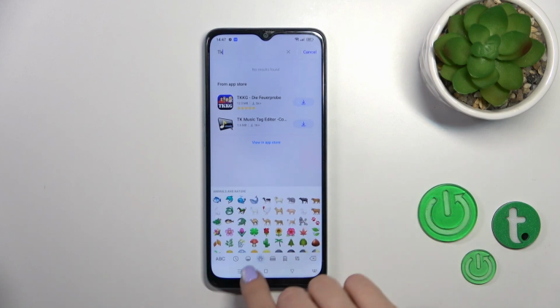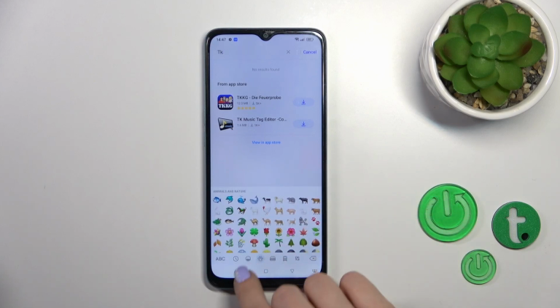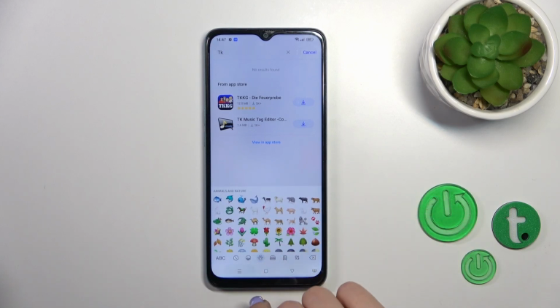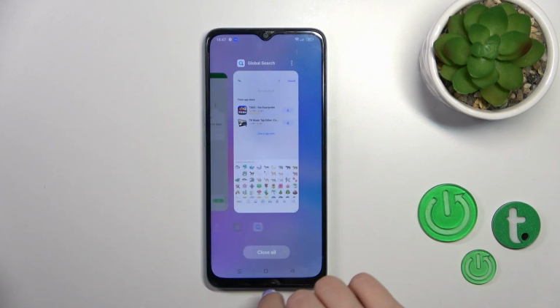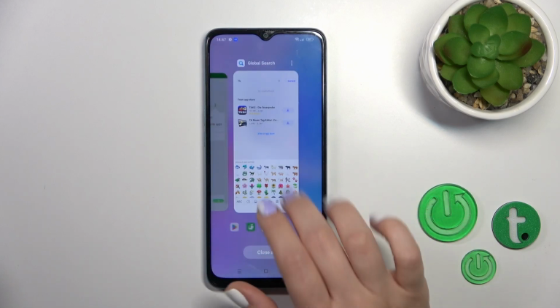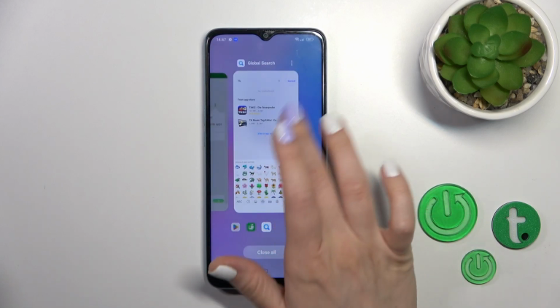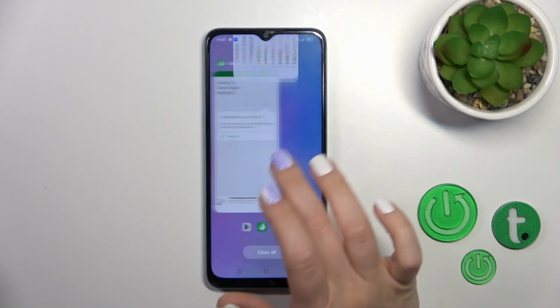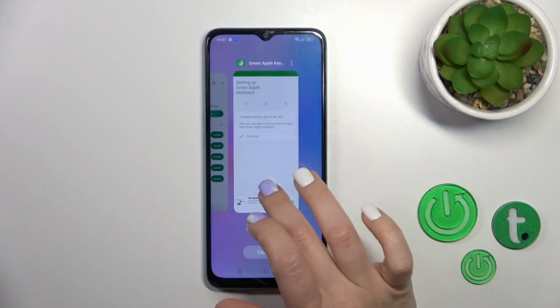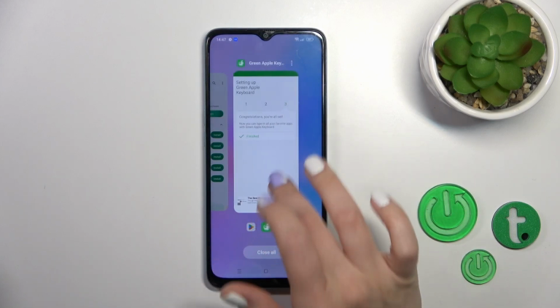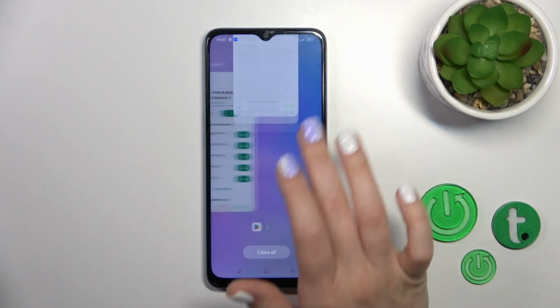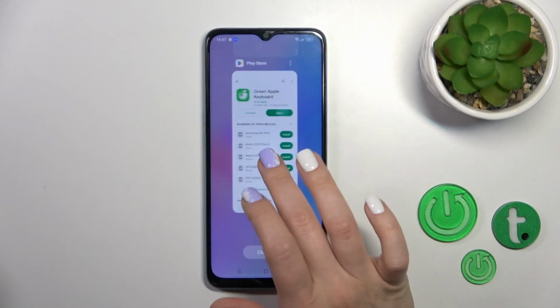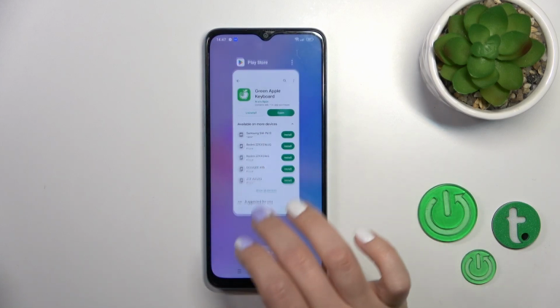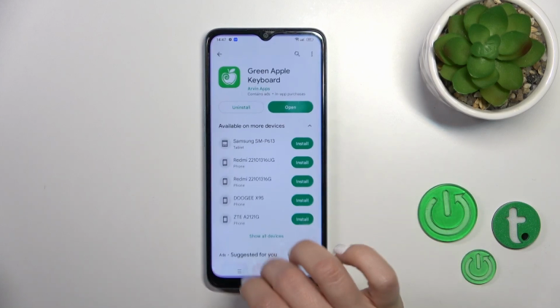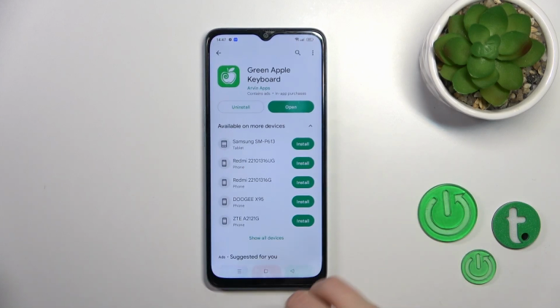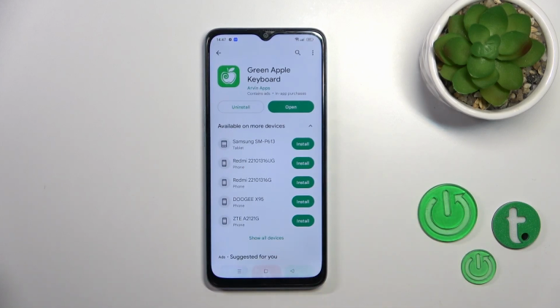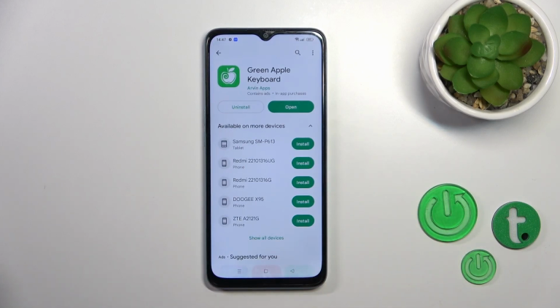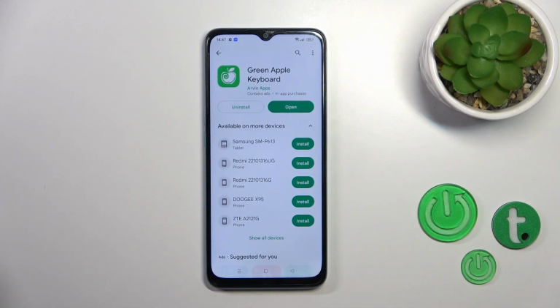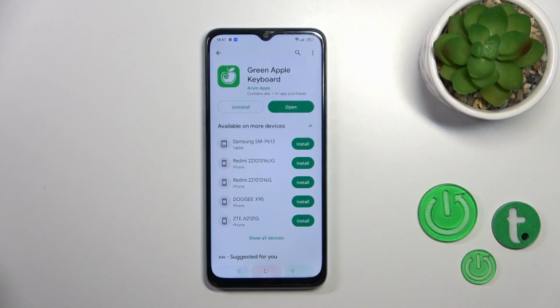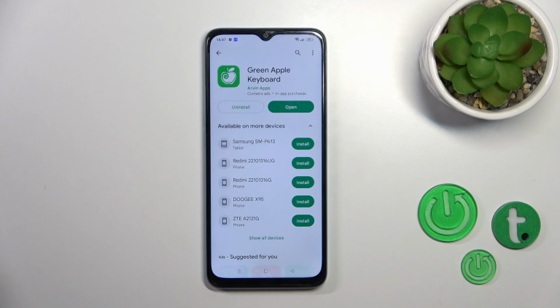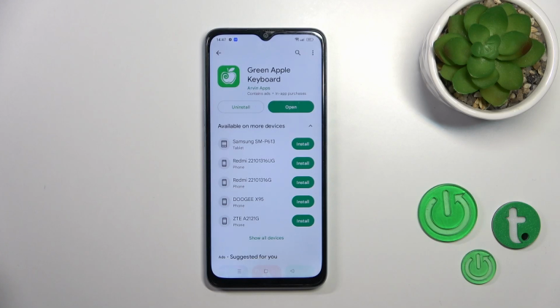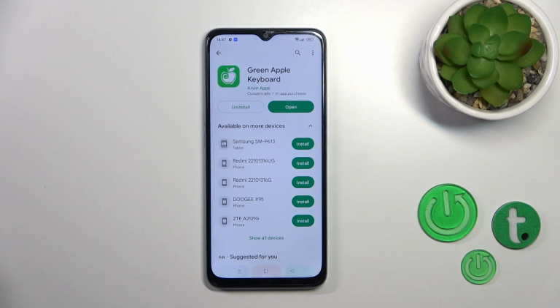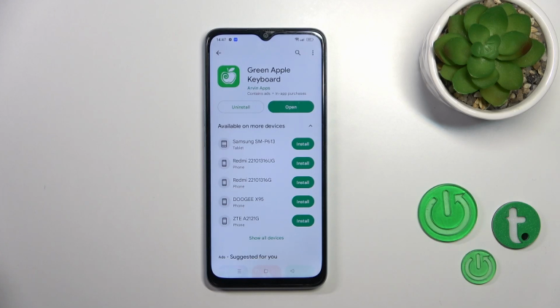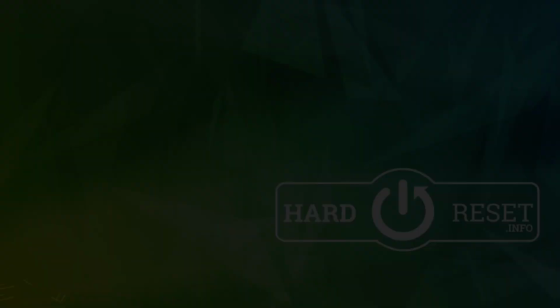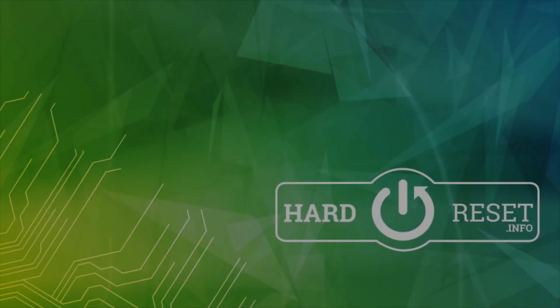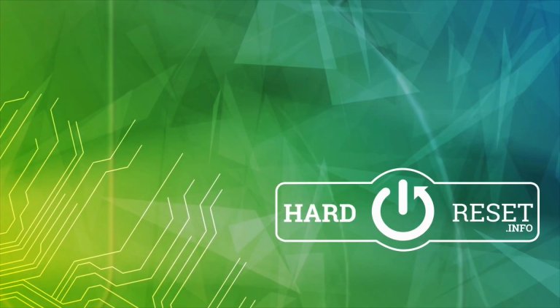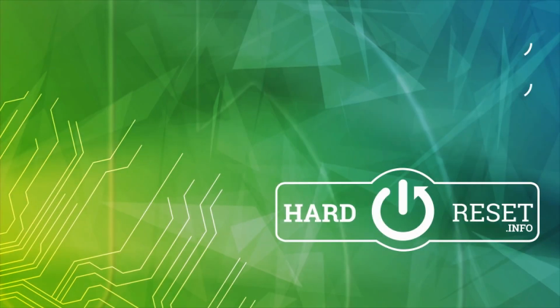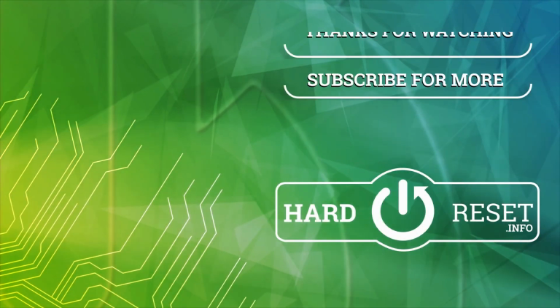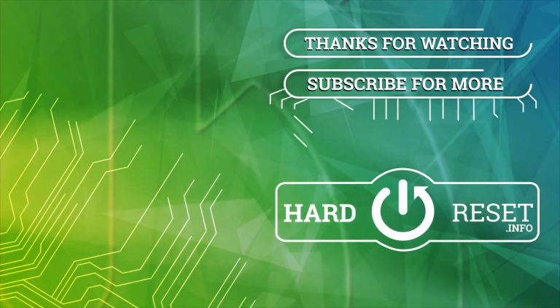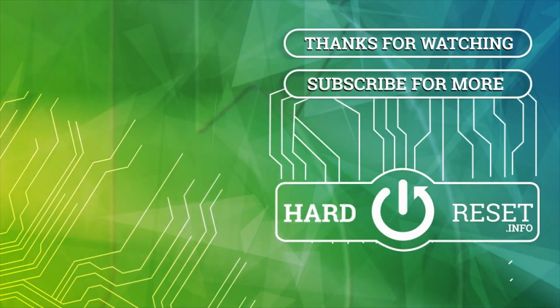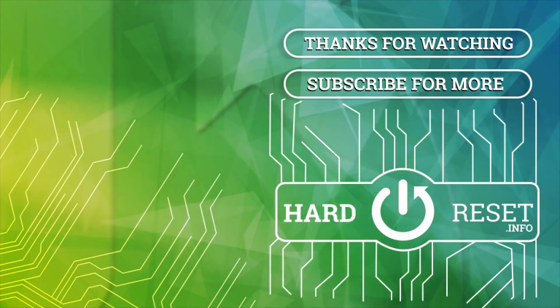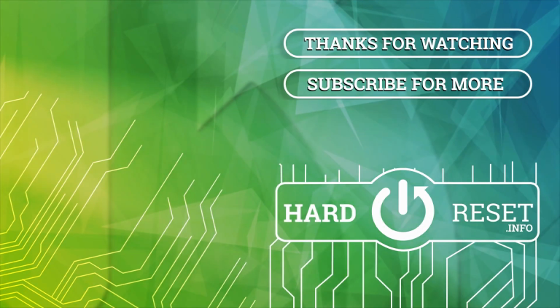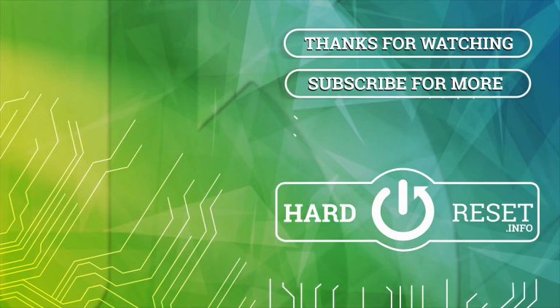So that's it, thank you for watching. If you find this video helpful, leave a thumbs up and subscribe. We'll see you next time.